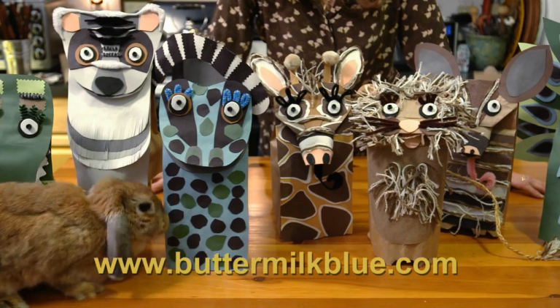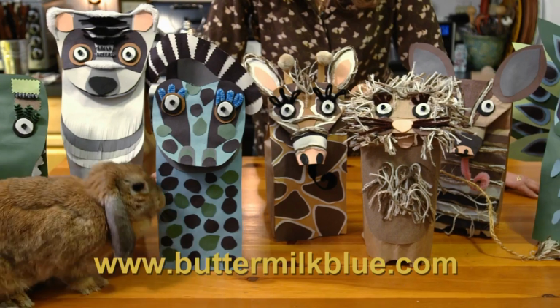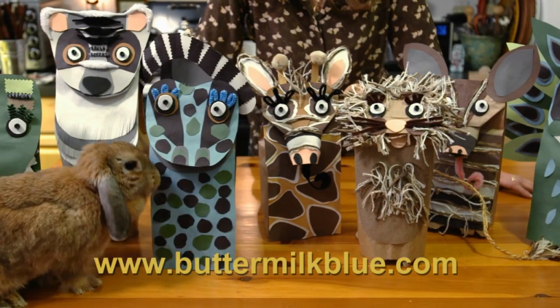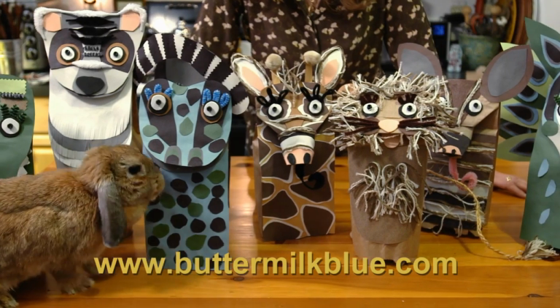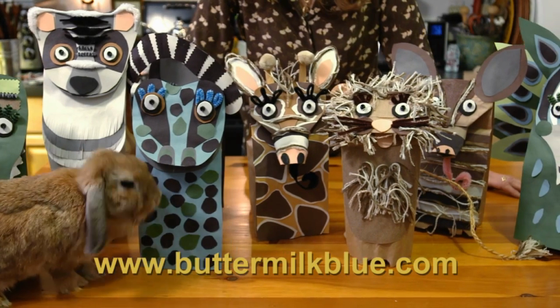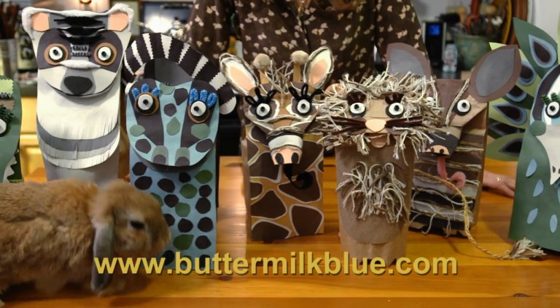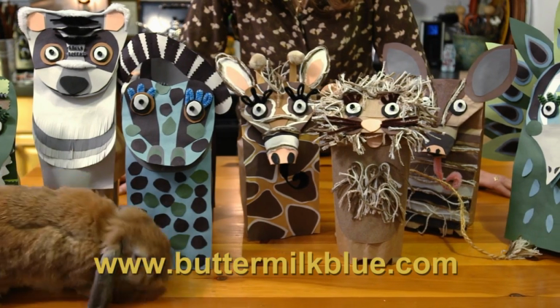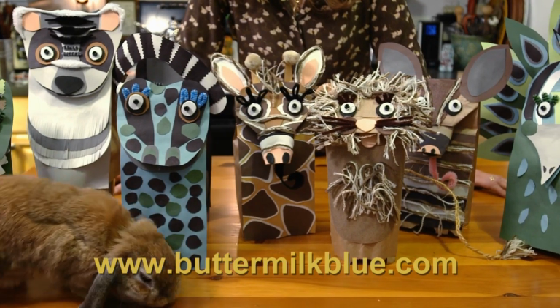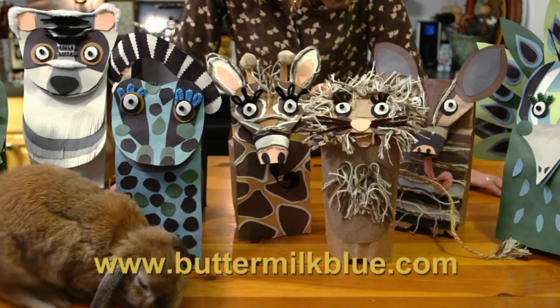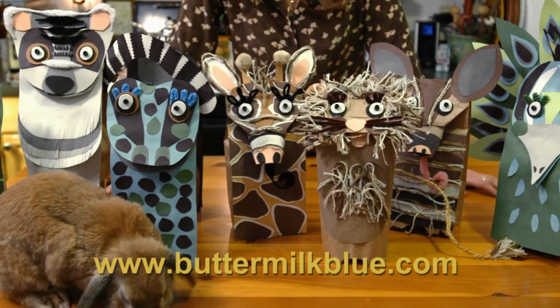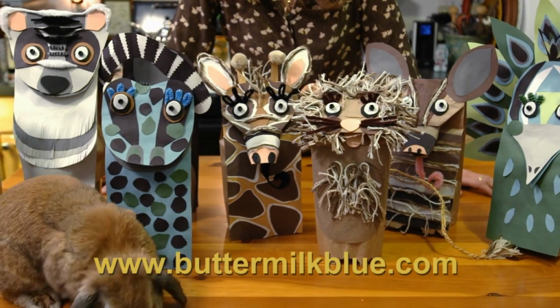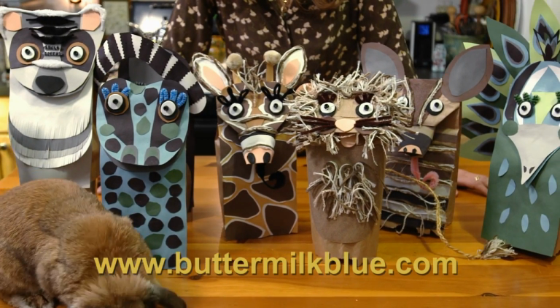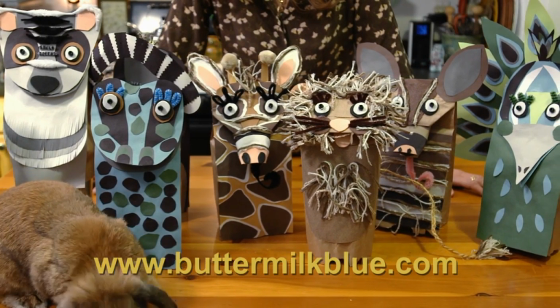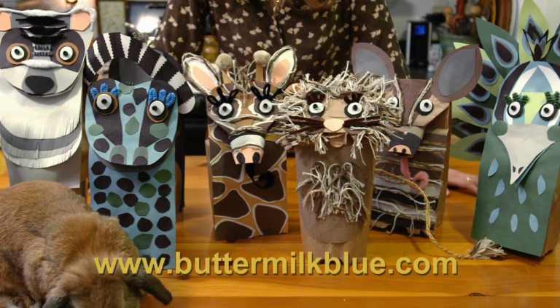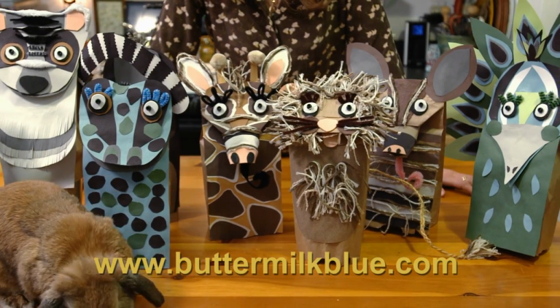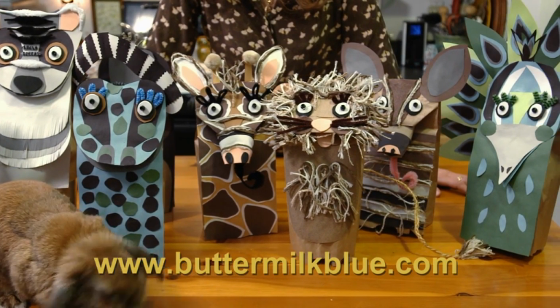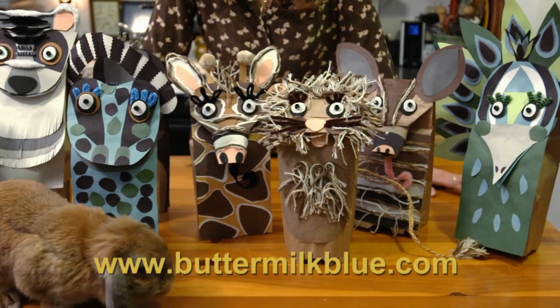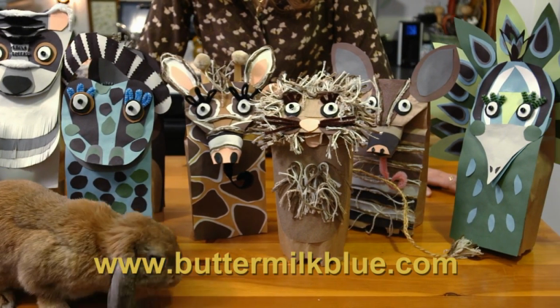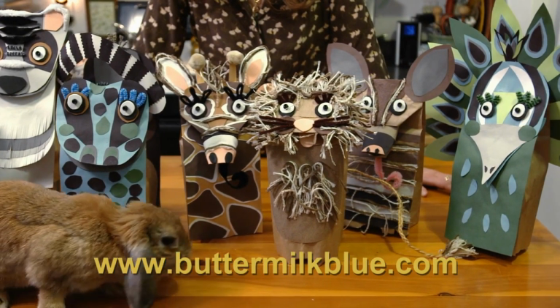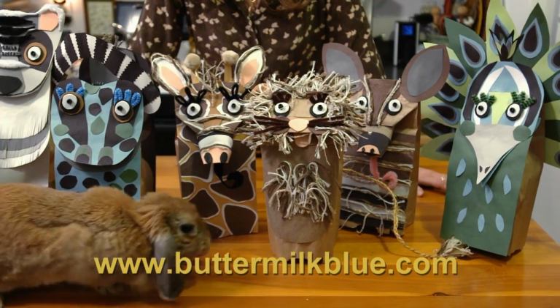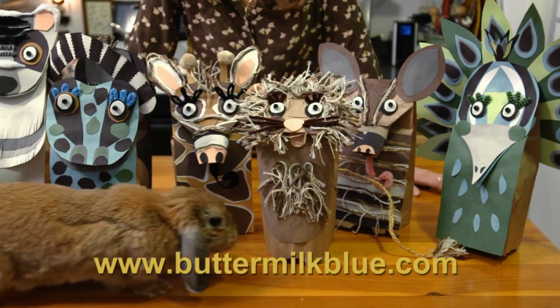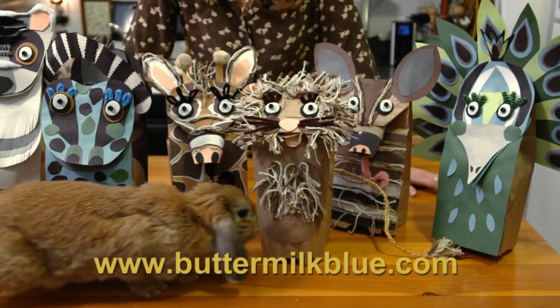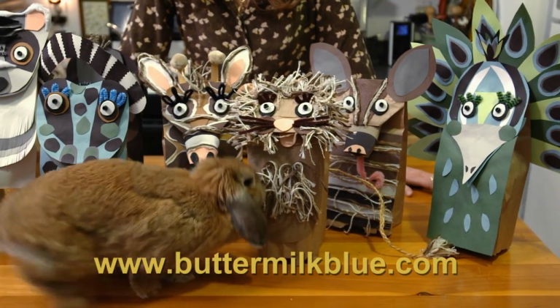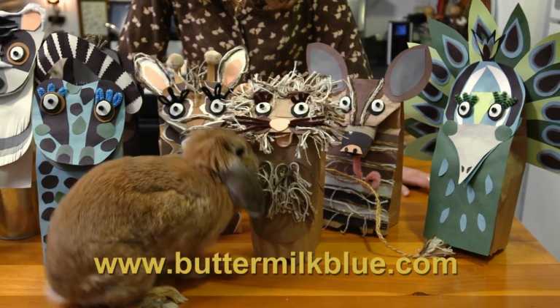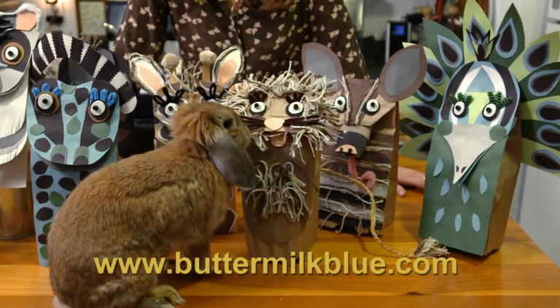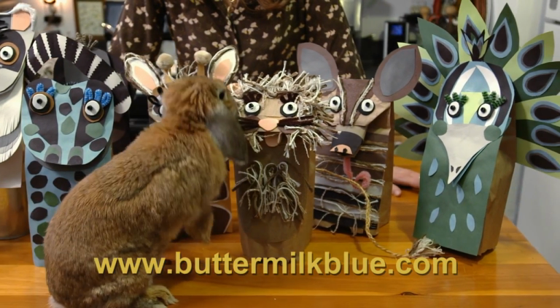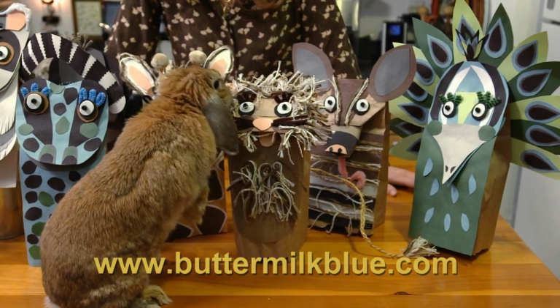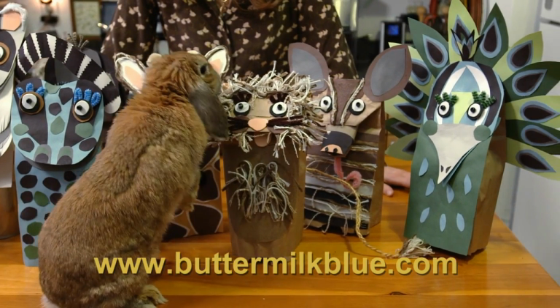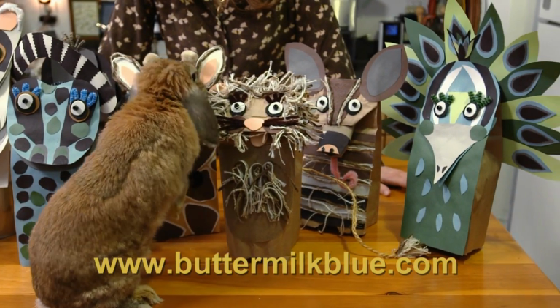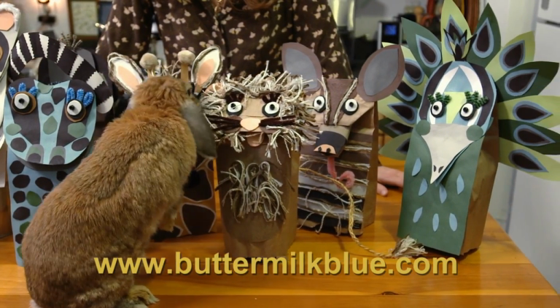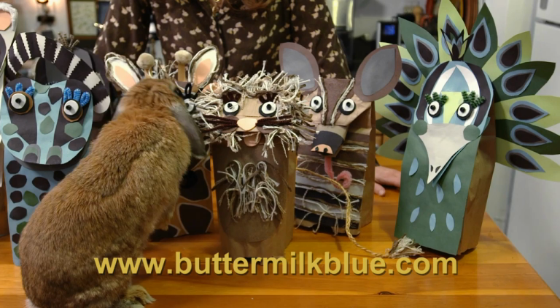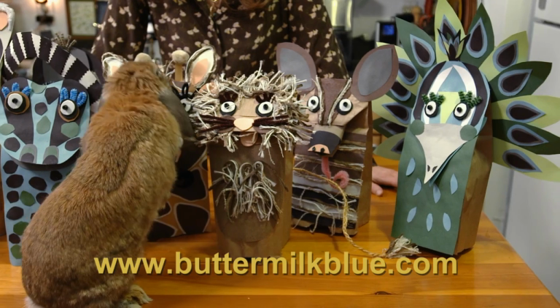Thanks for watching. You can download the templates for these puppets at our website, and I'll see you next time.